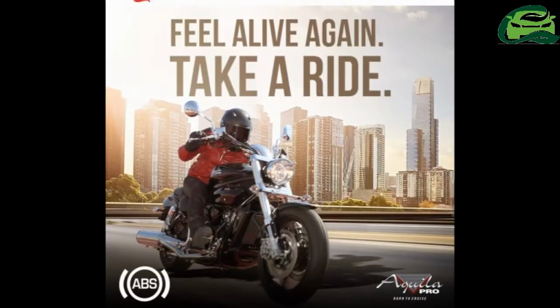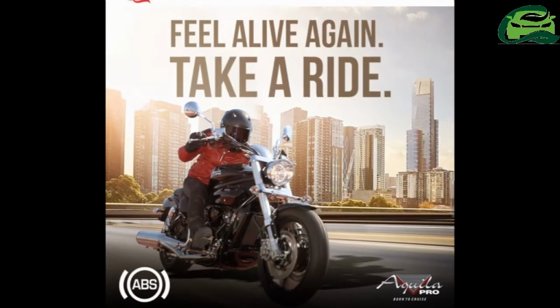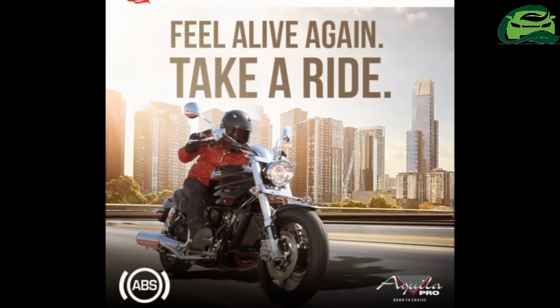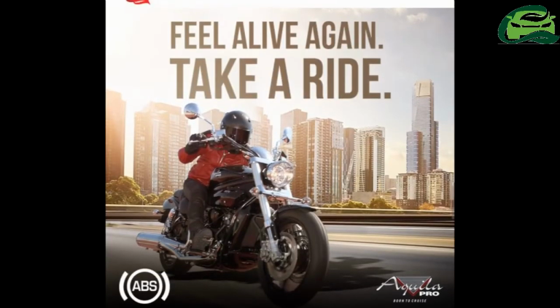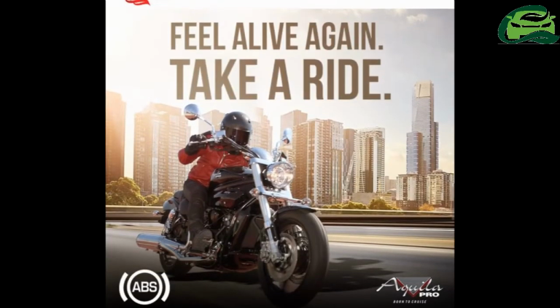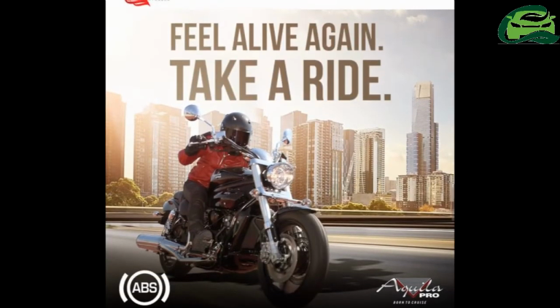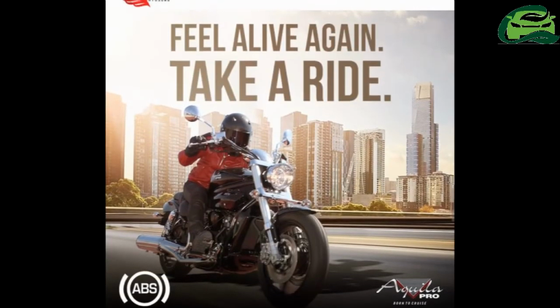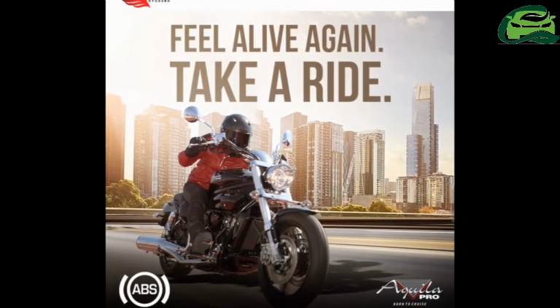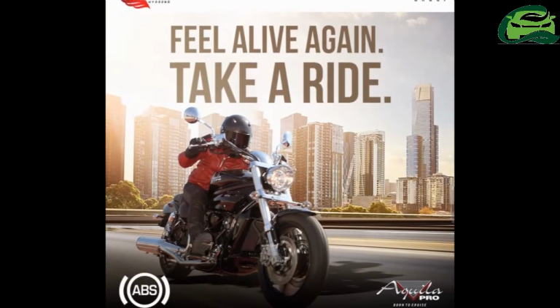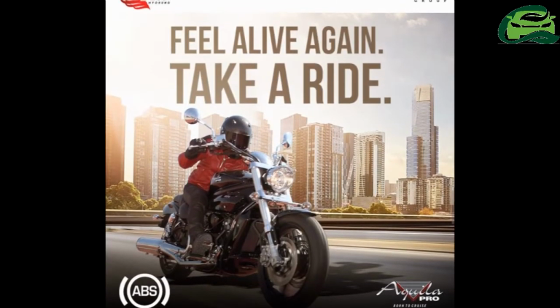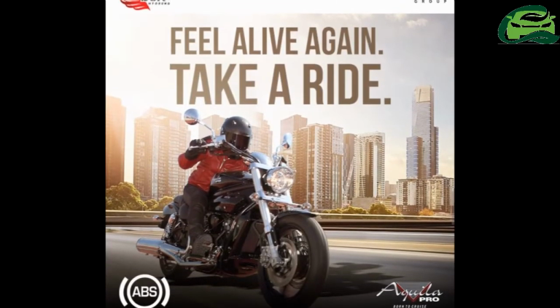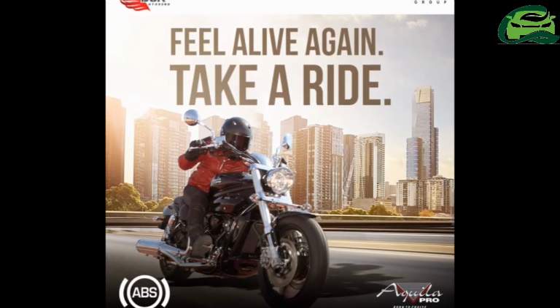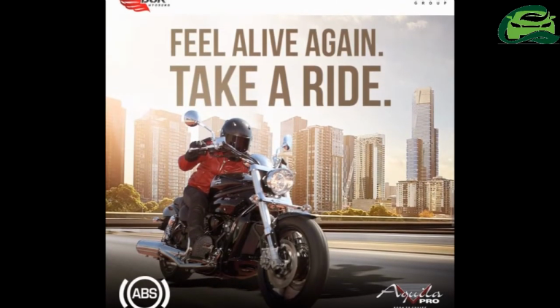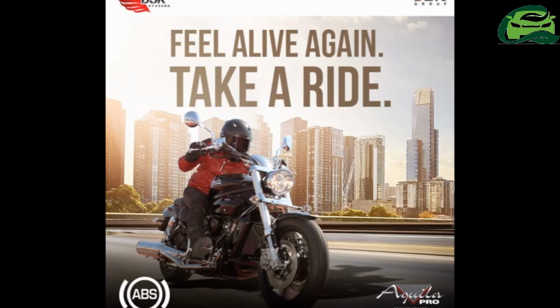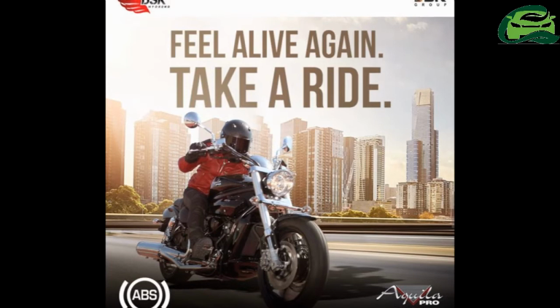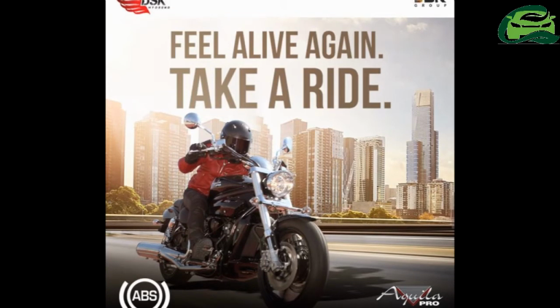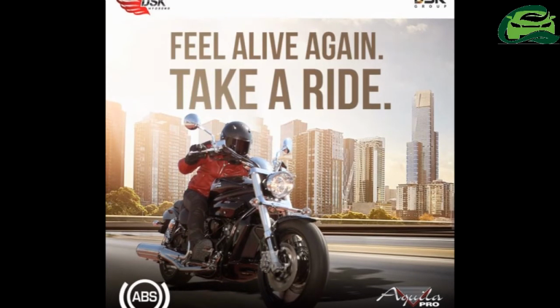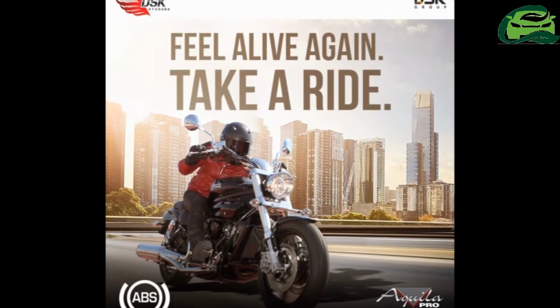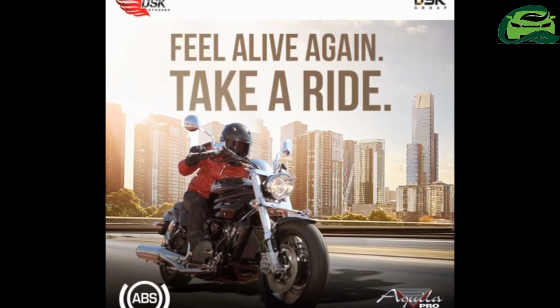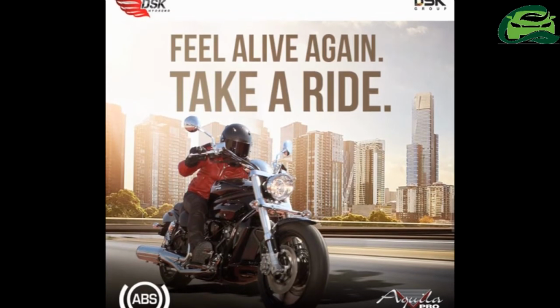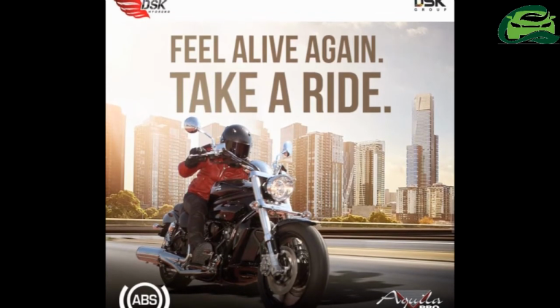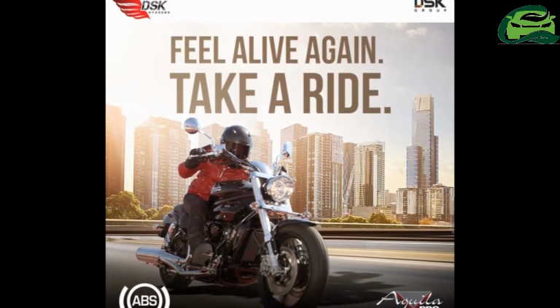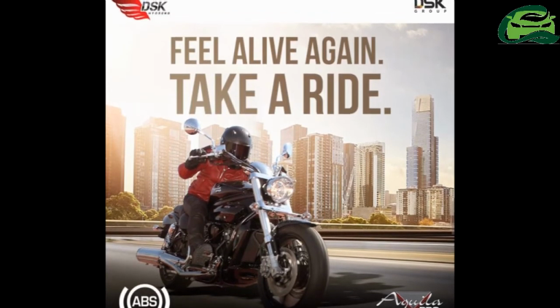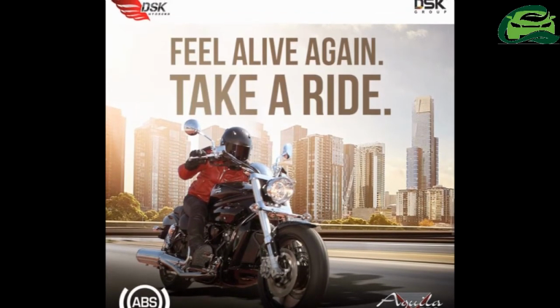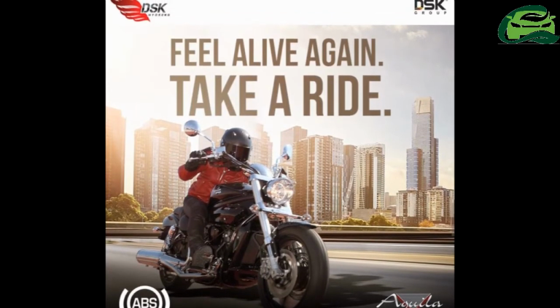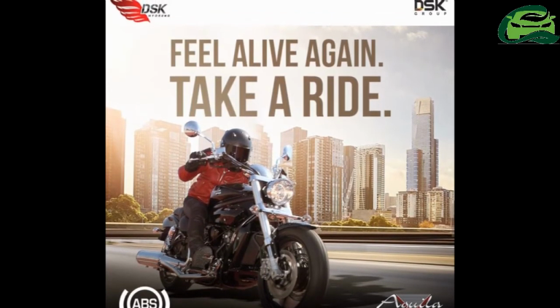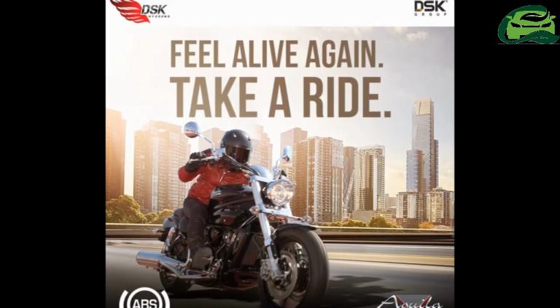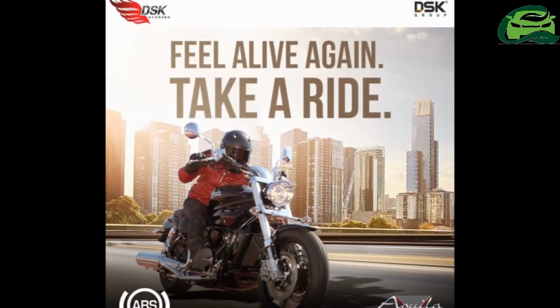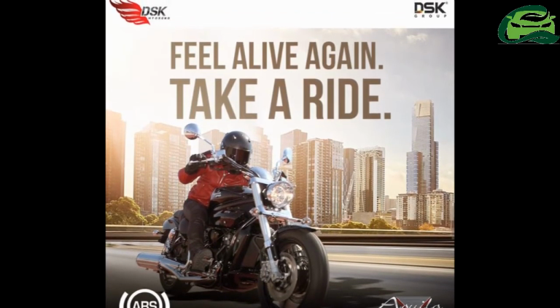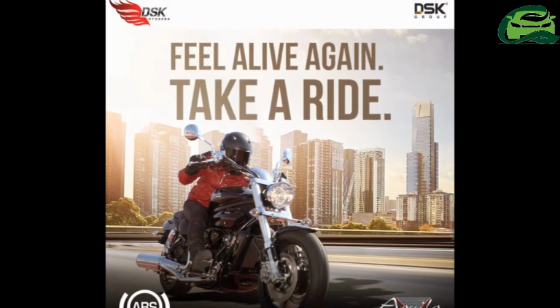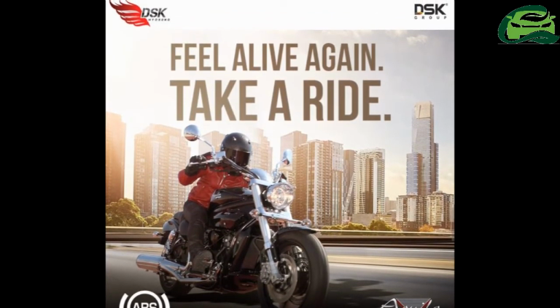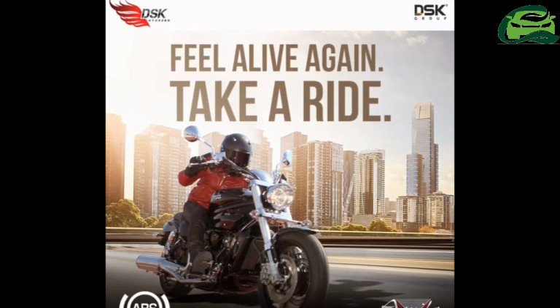Delivery time ranges from 1 to 1.5 months, and it may vary from dealer to dealer.